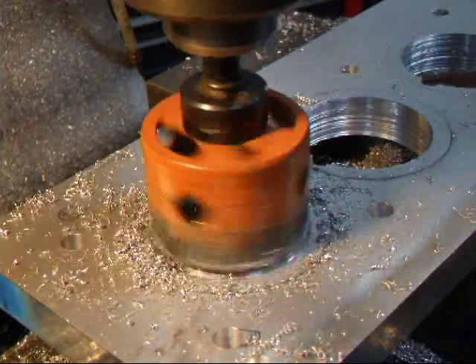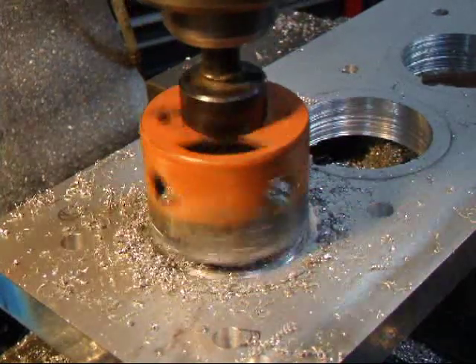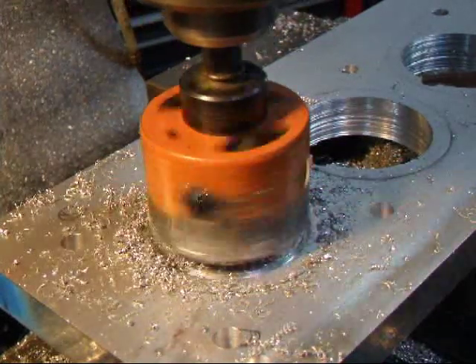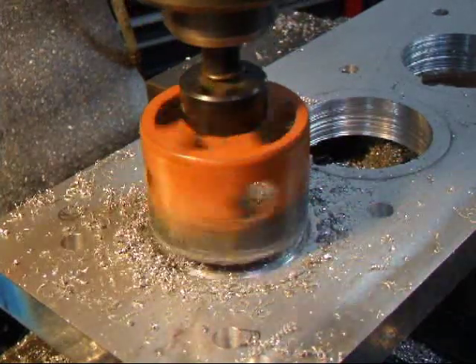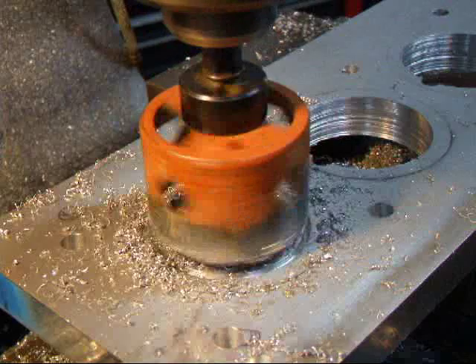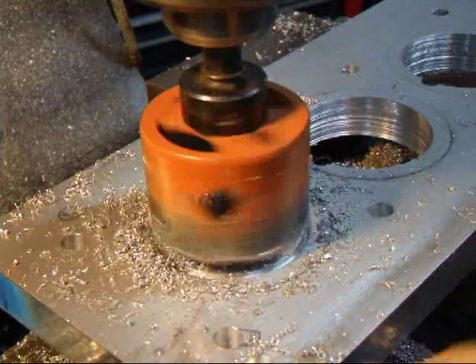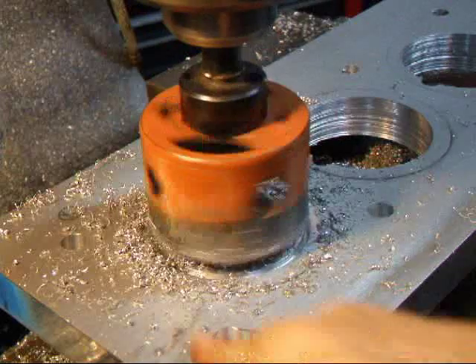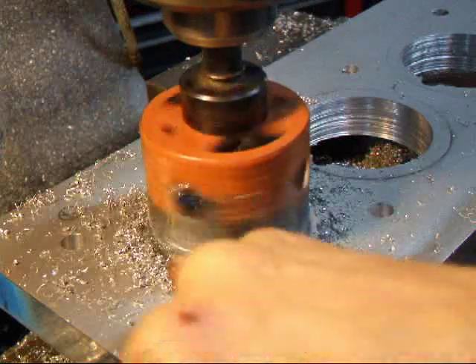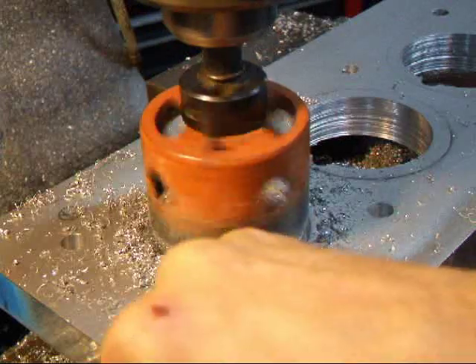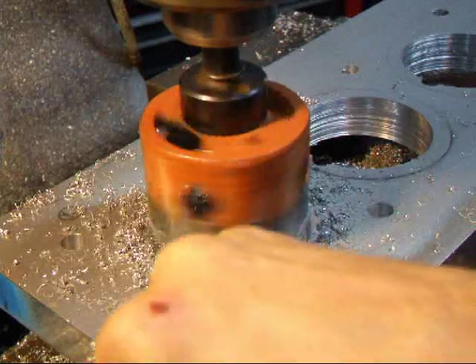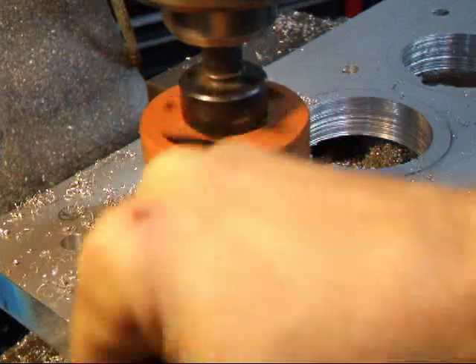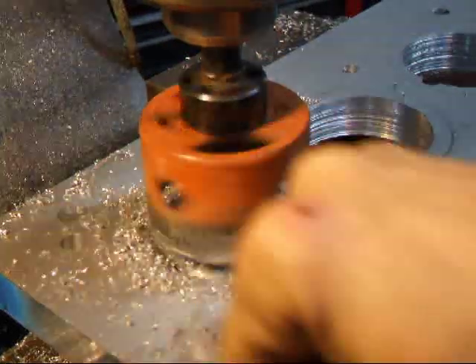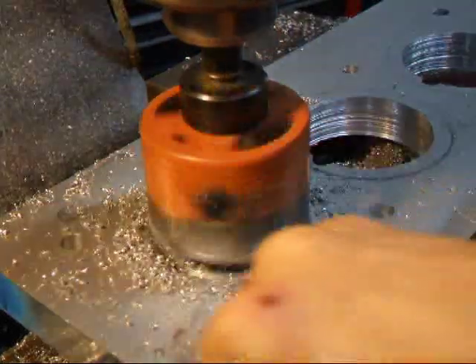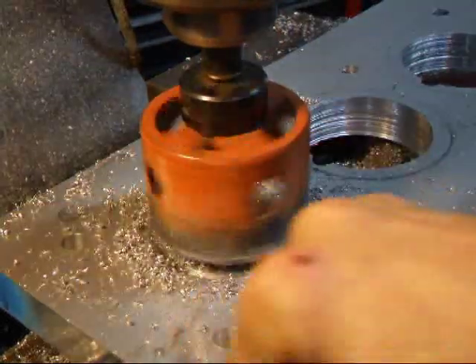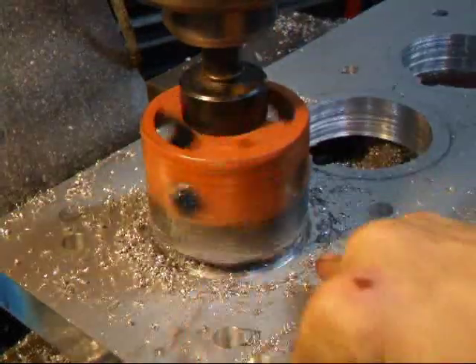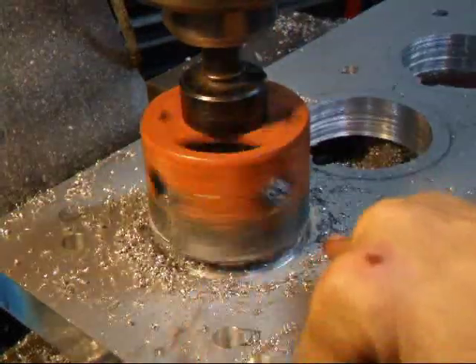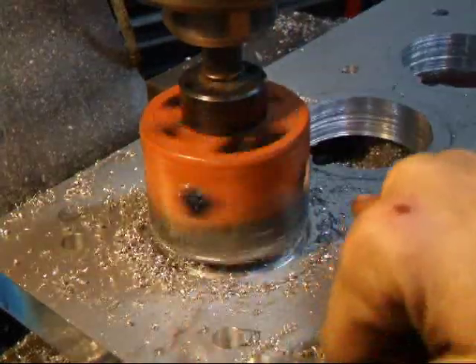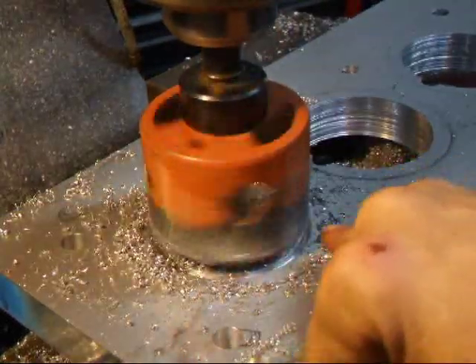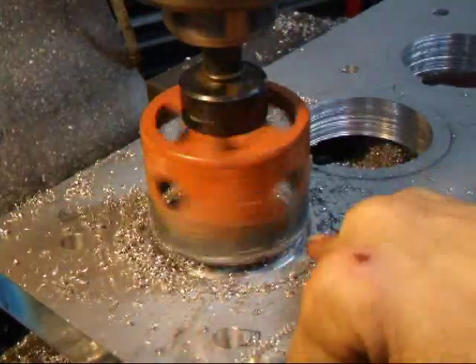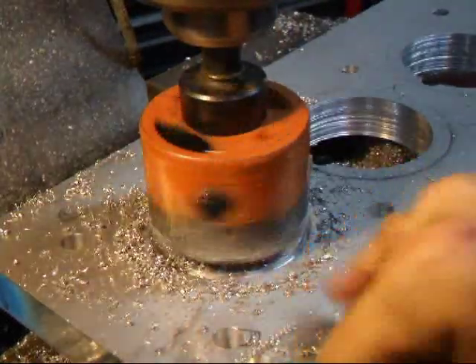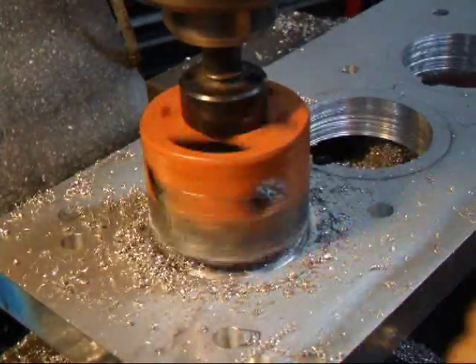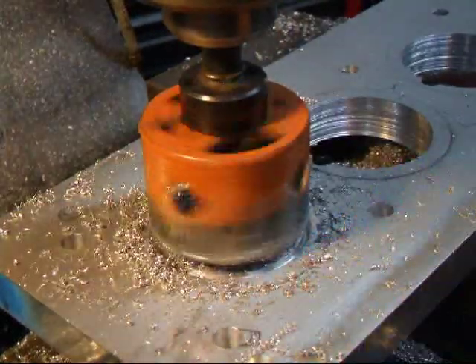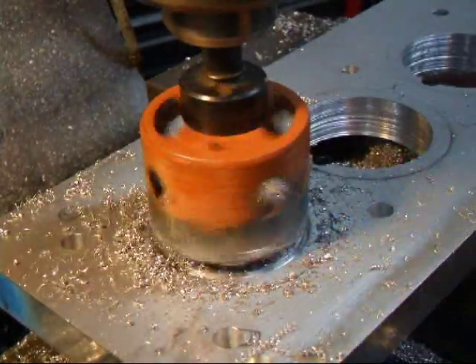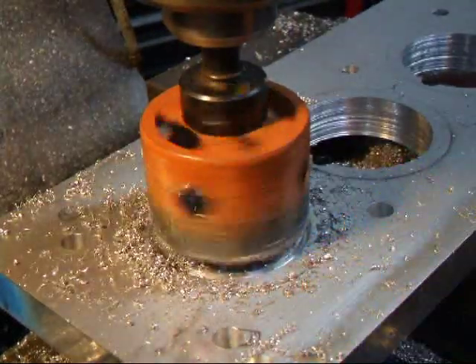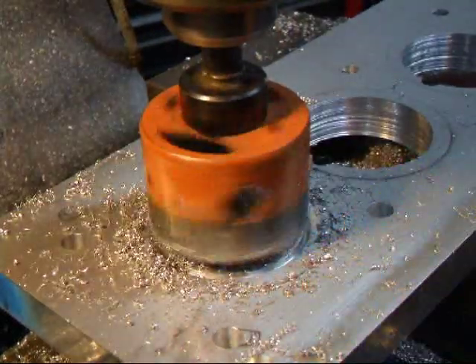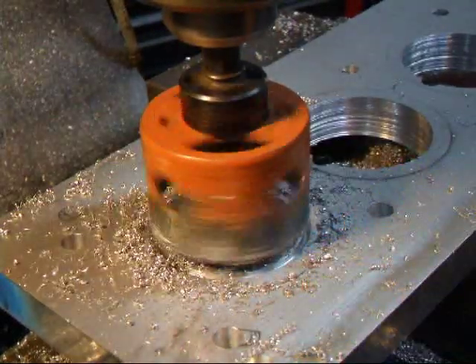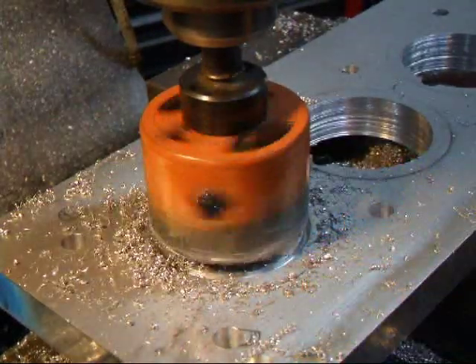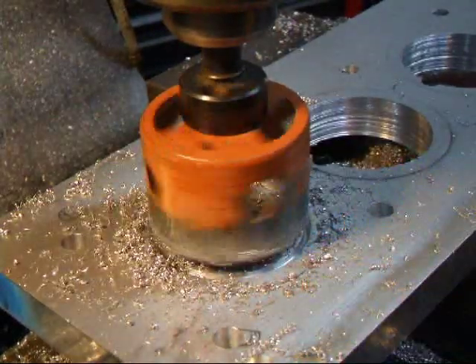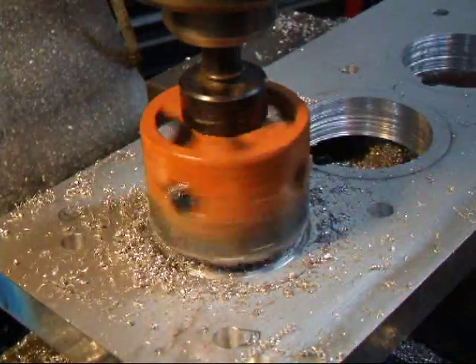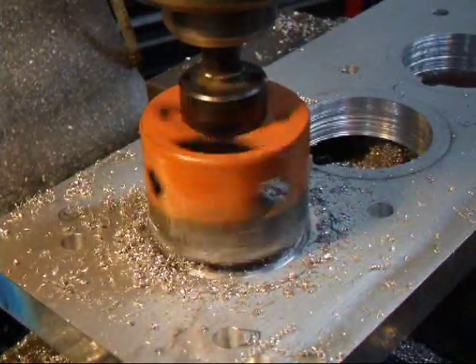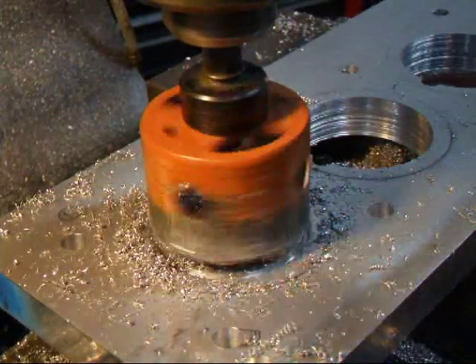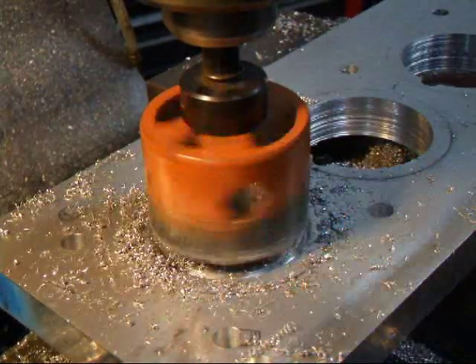Without the hole, we'd have these chips all trying to pack up in here. It would be a real mess.